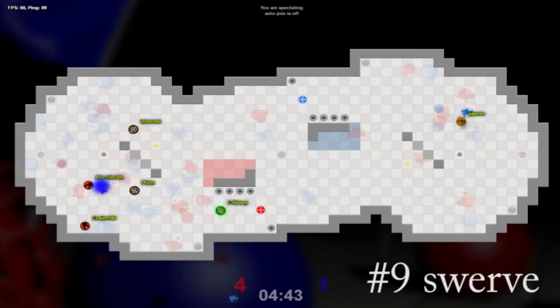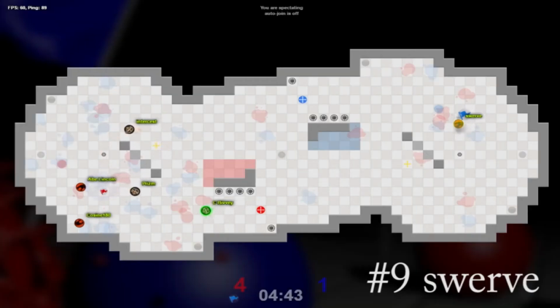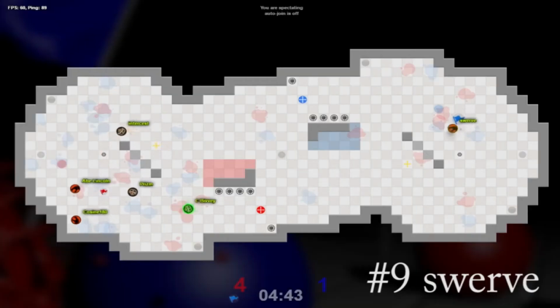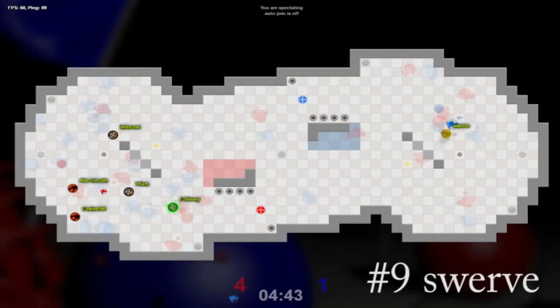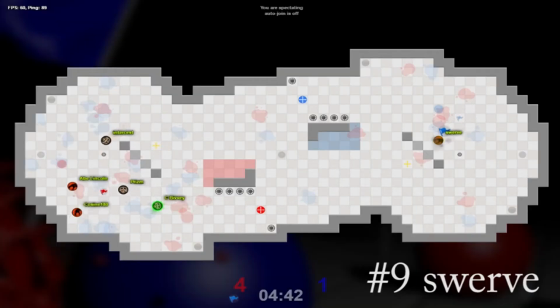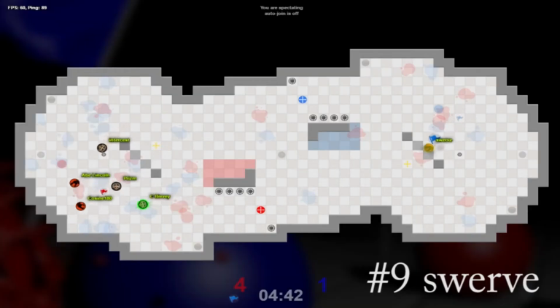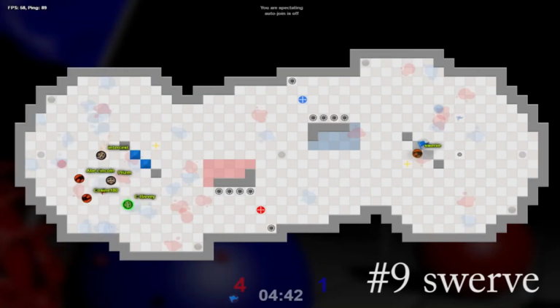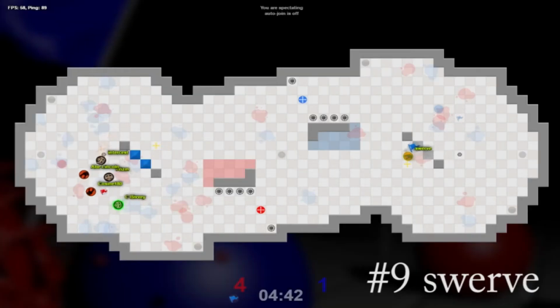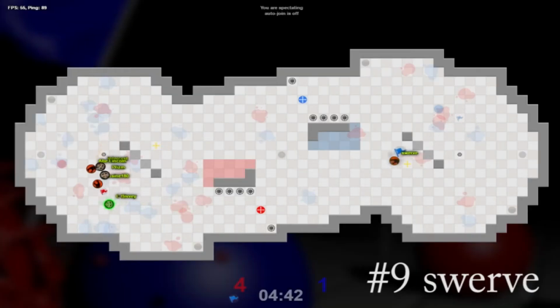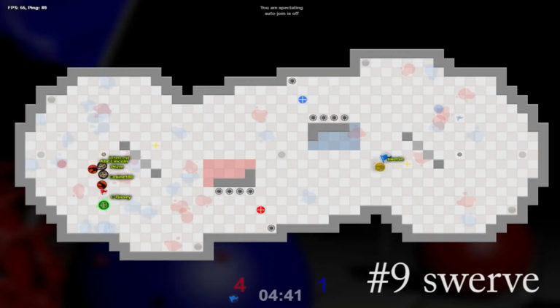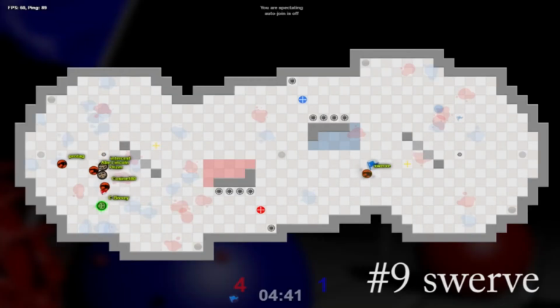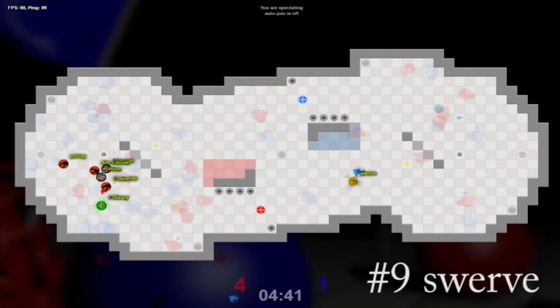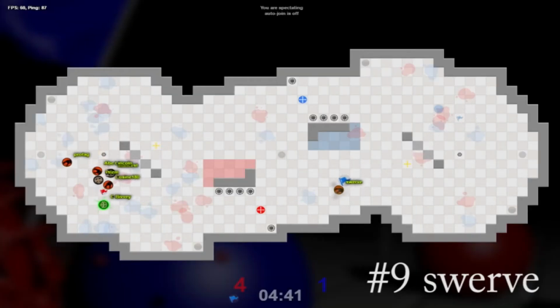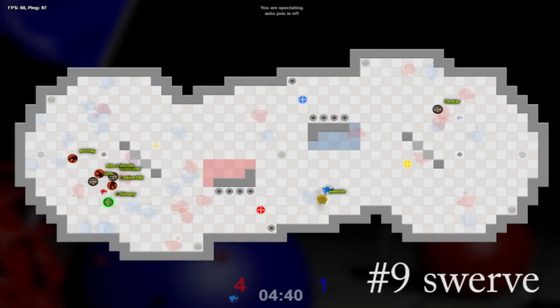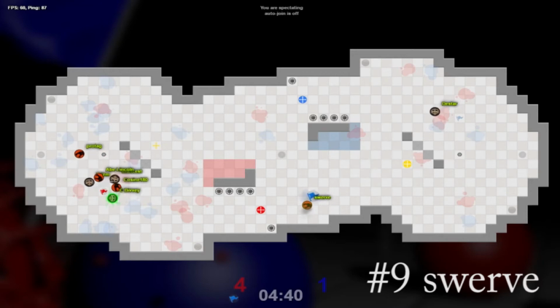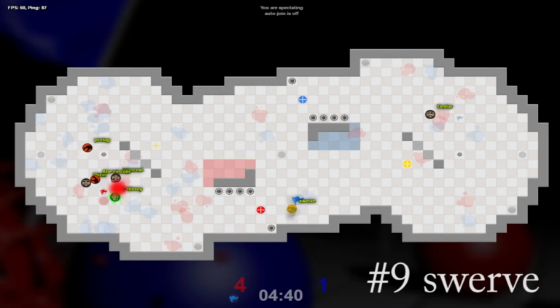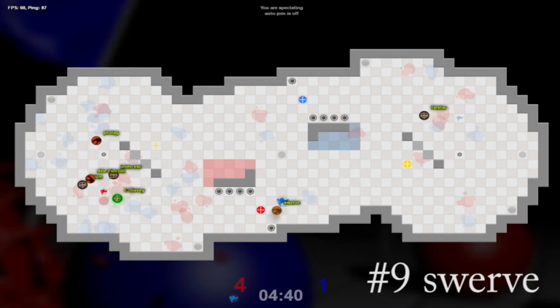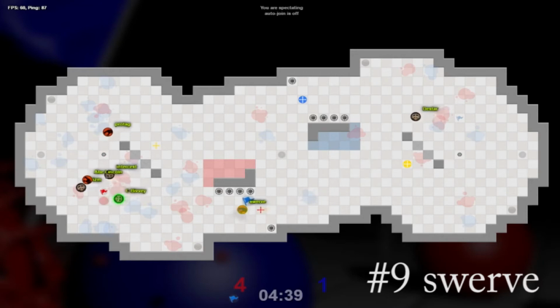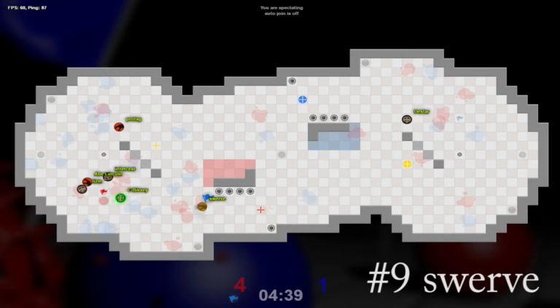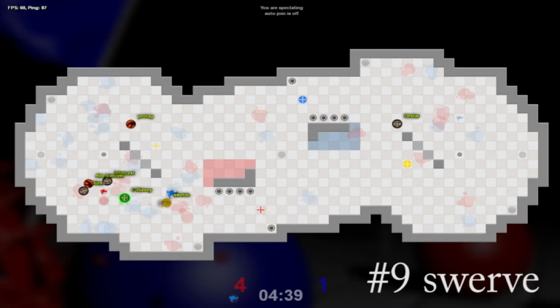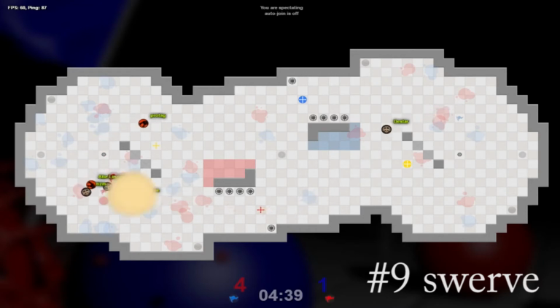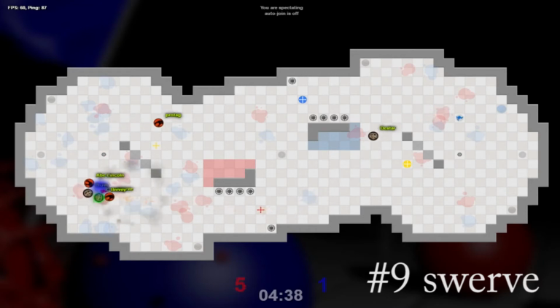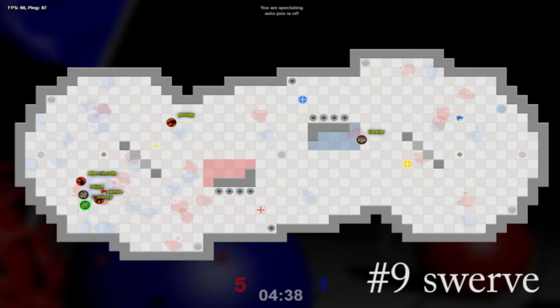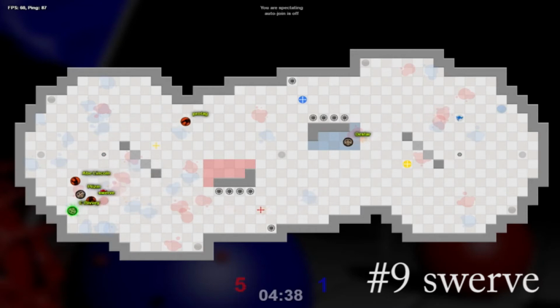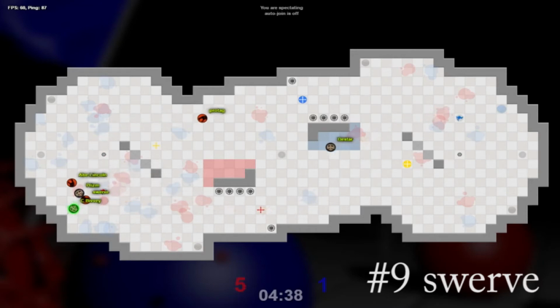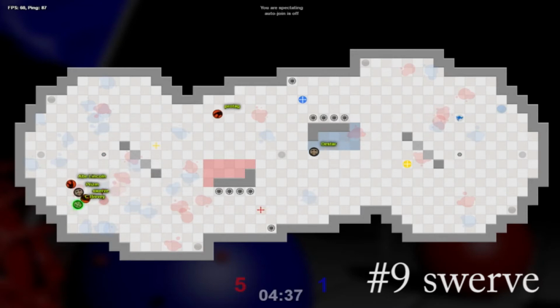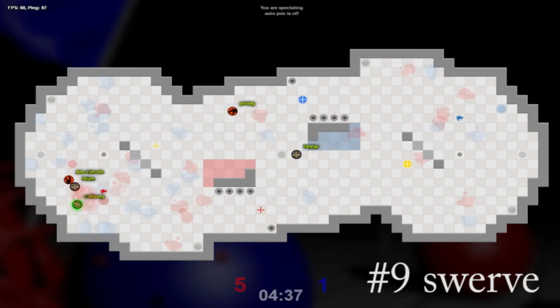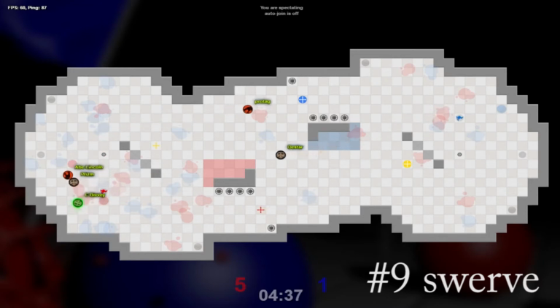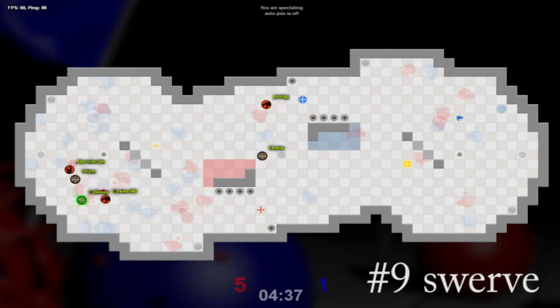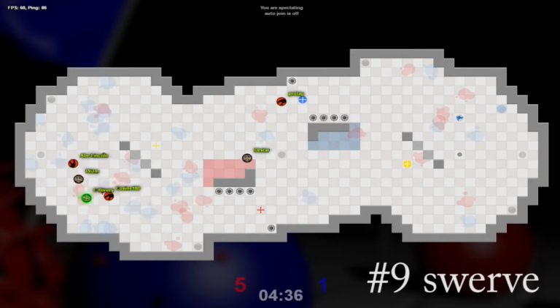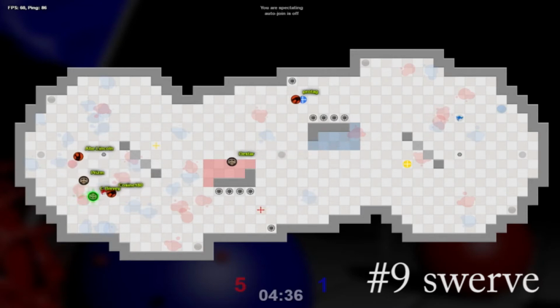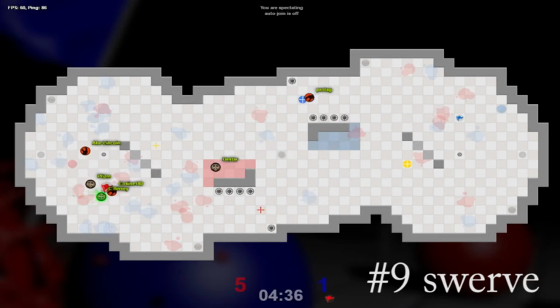At number 9, we have Swerve again. Cosine caps, and Swerve has the Rolling Bomb re-grab. He's going to boost into base and blow everyone right out of the way to capture the flag.